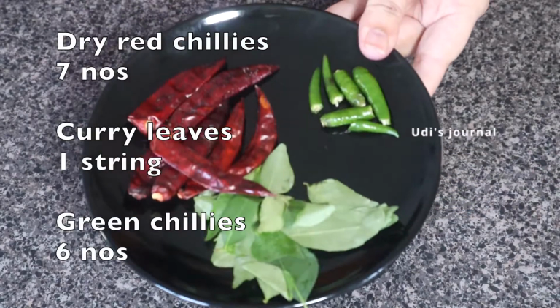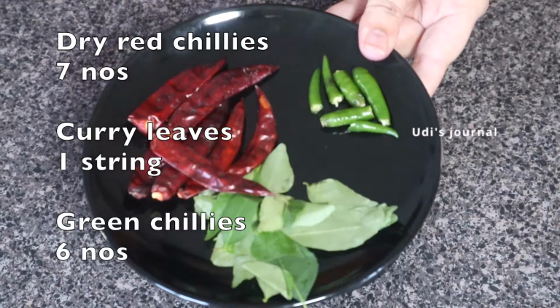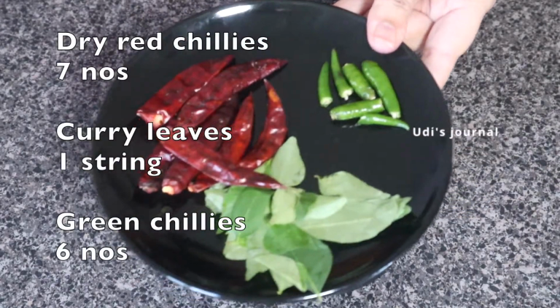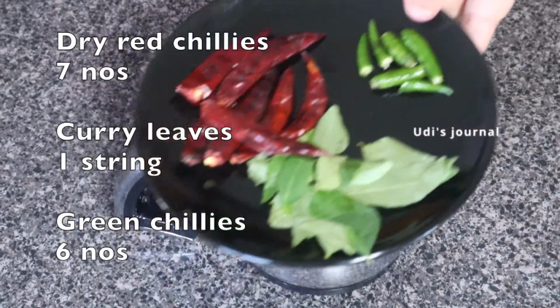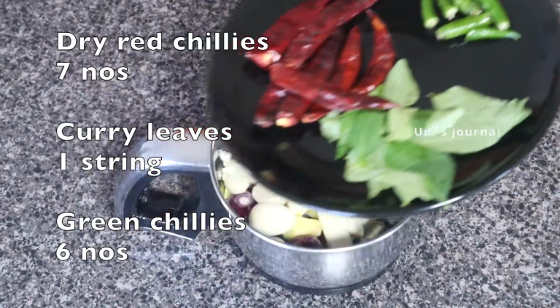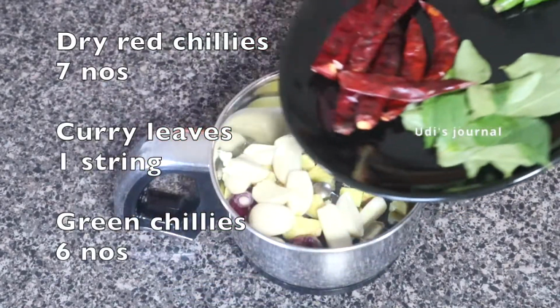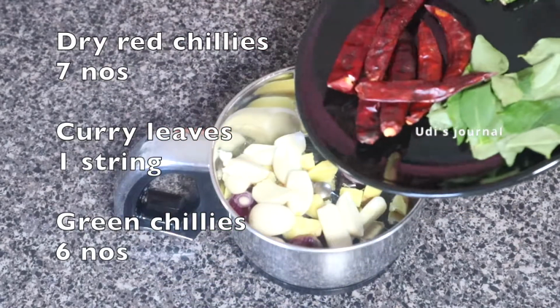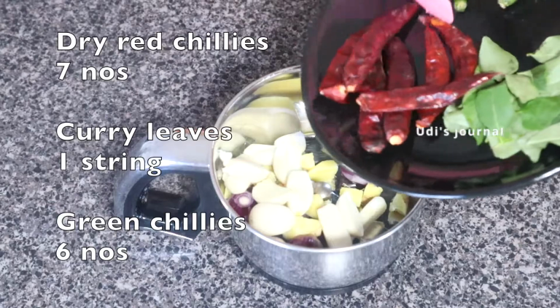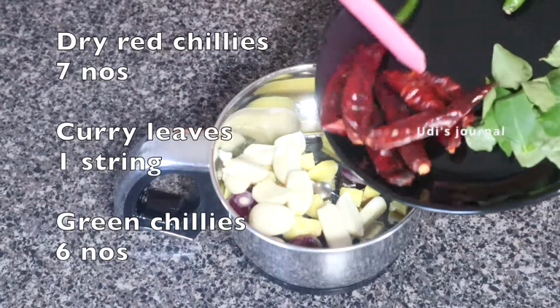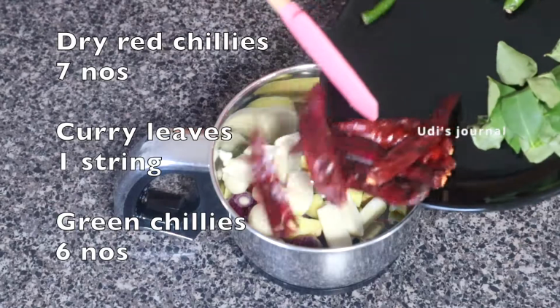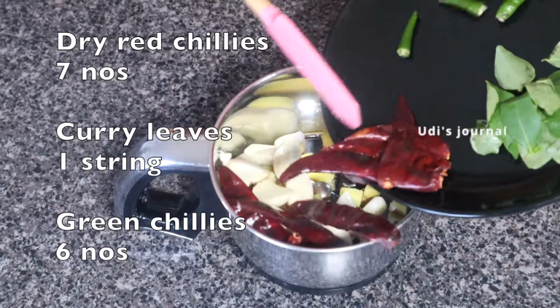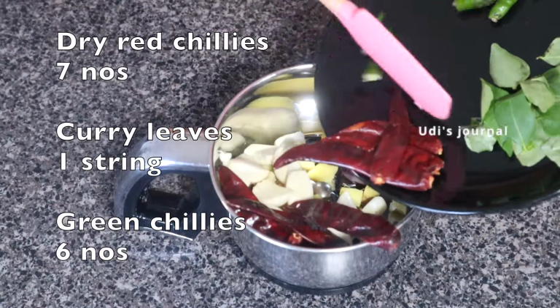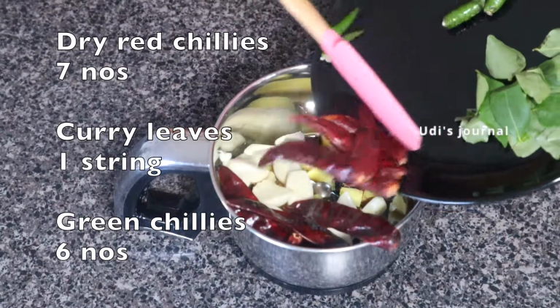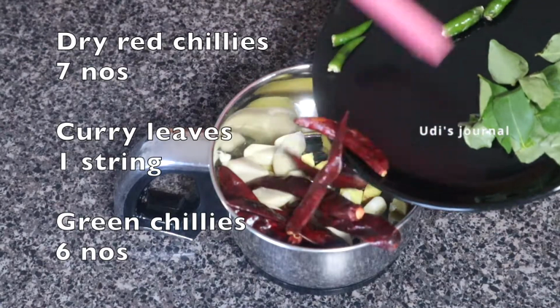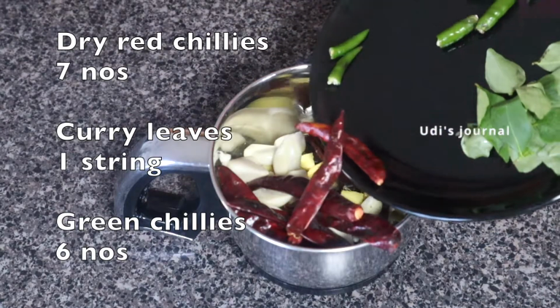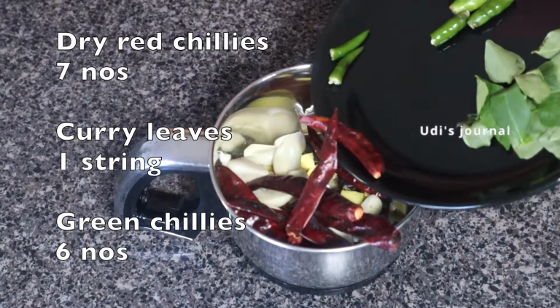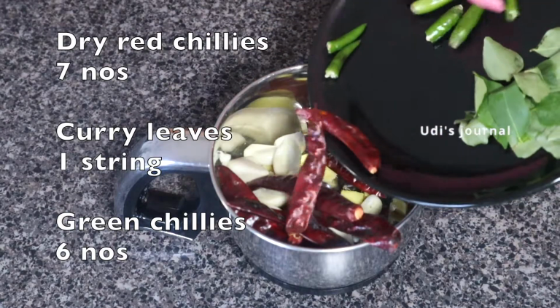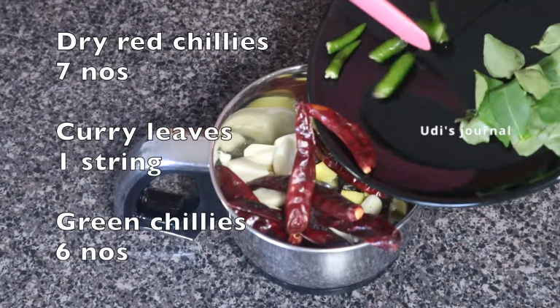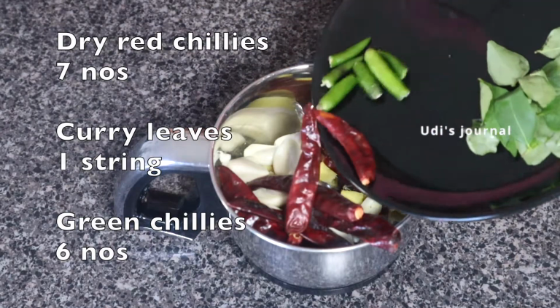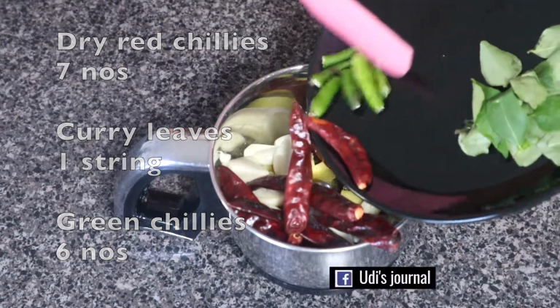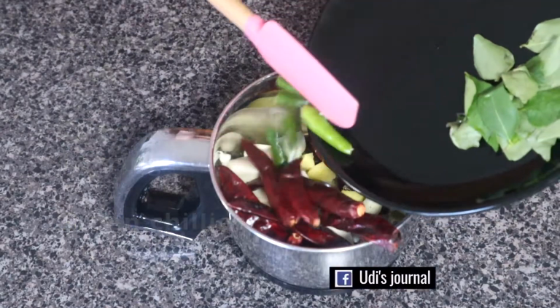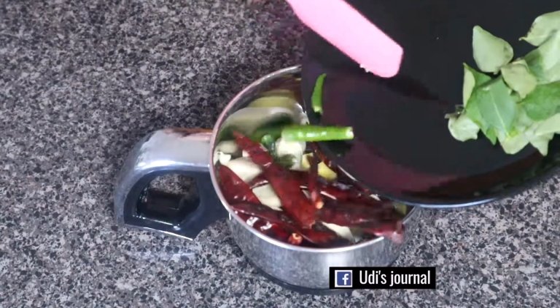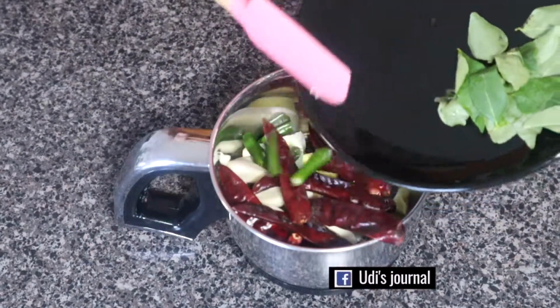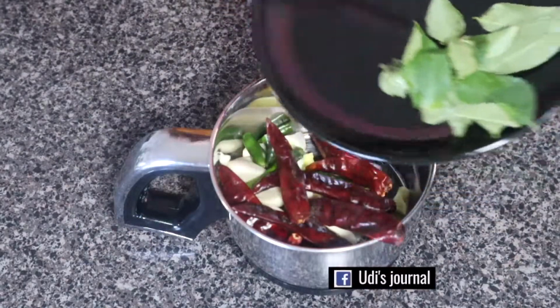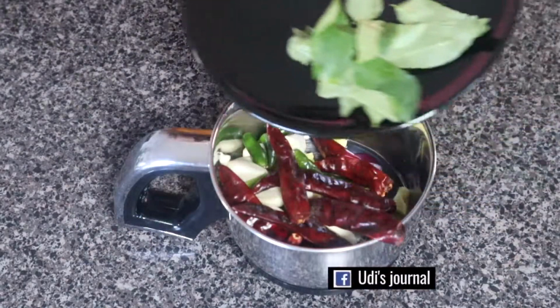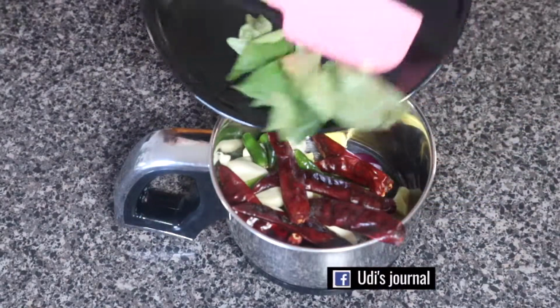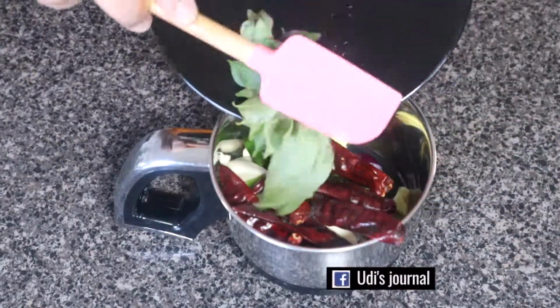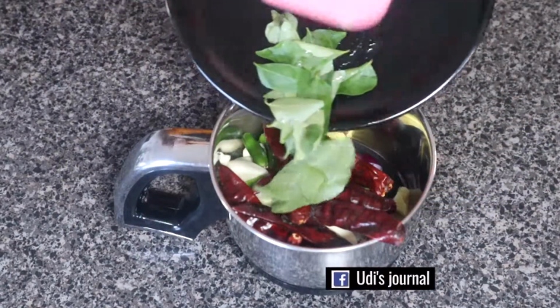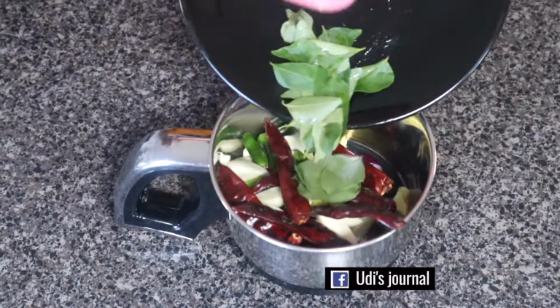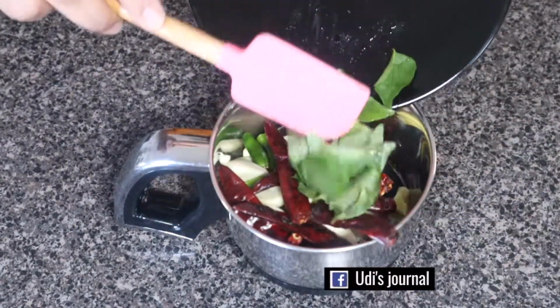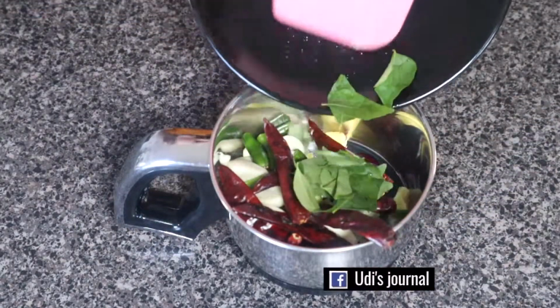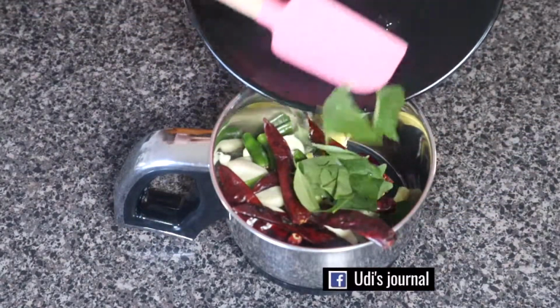Add red chilies and green chilies, add one cup of curry sauce, and add a chili sauce.